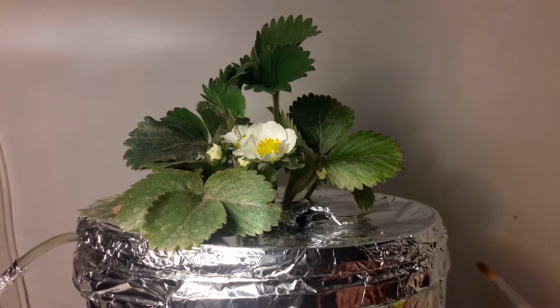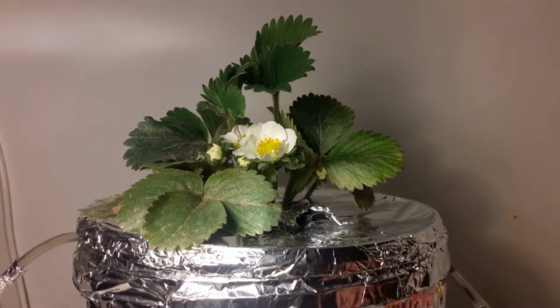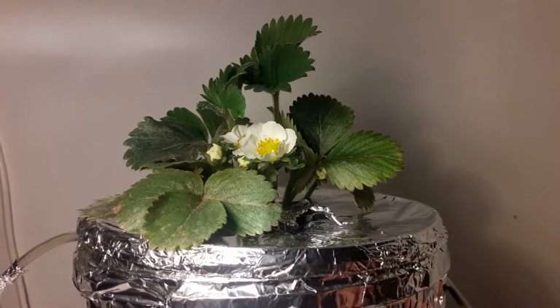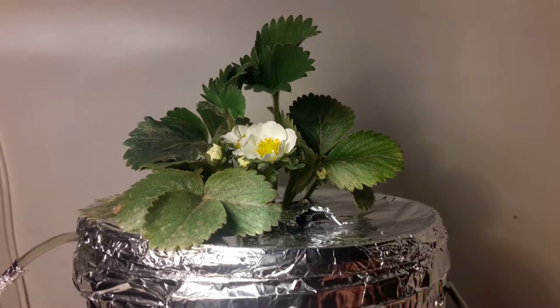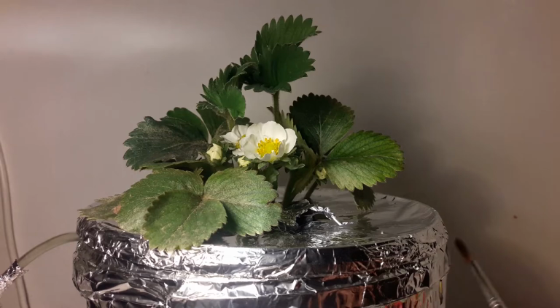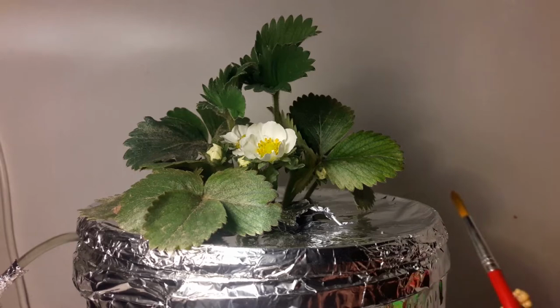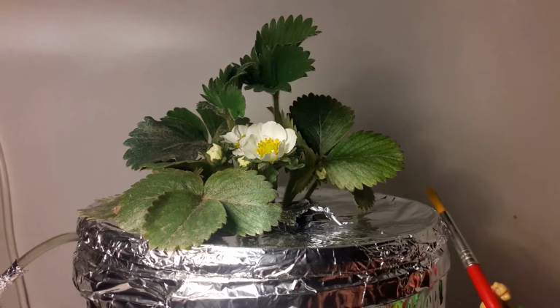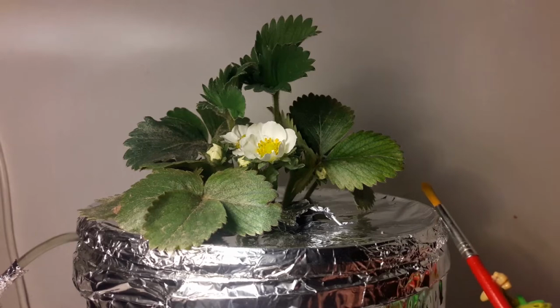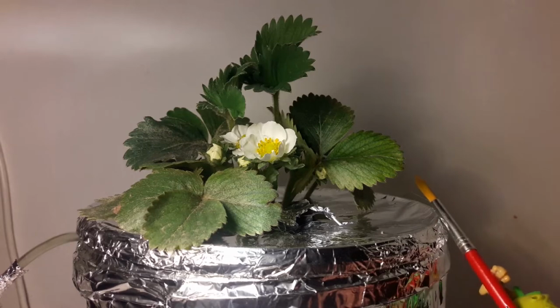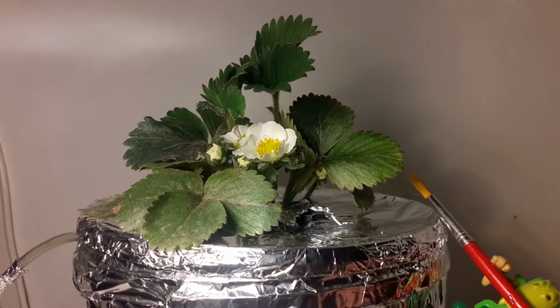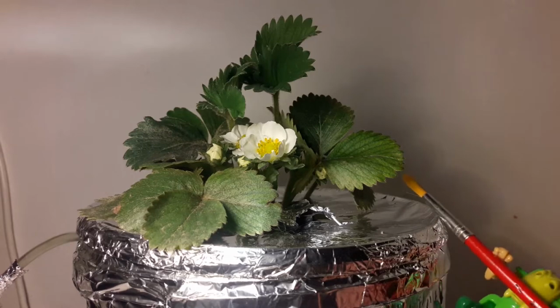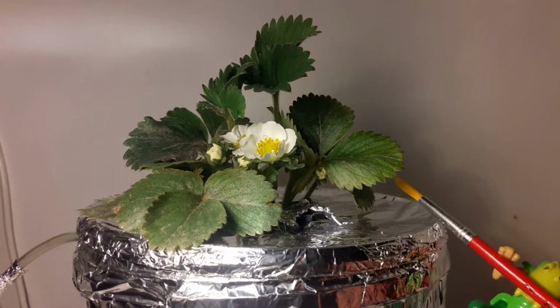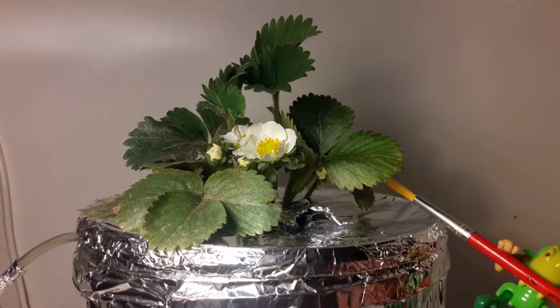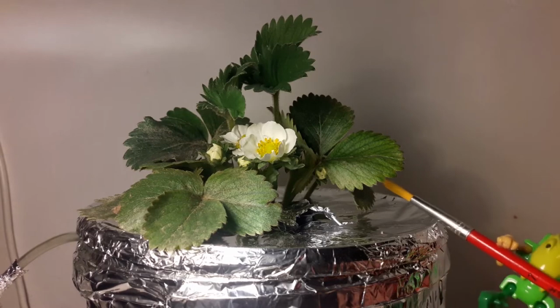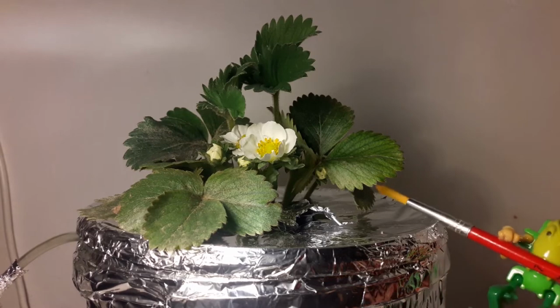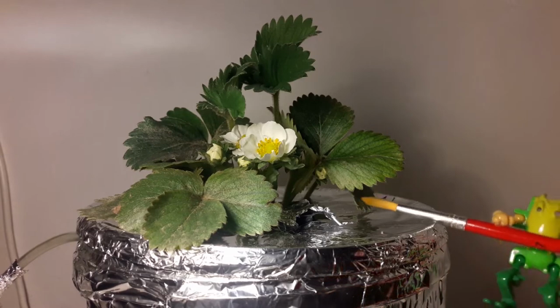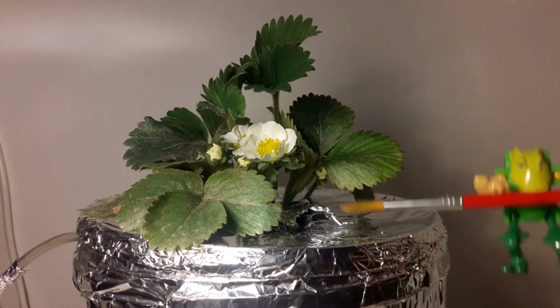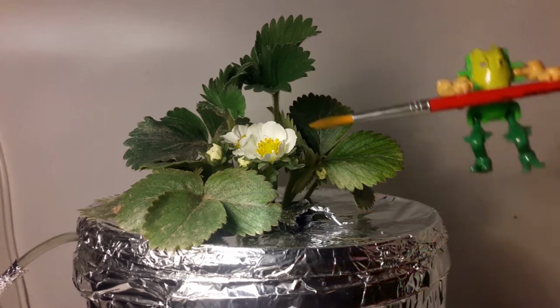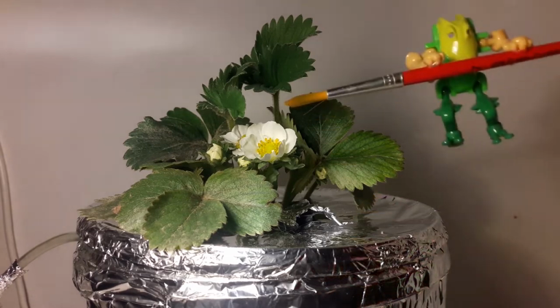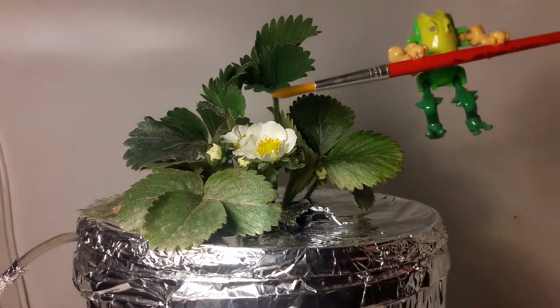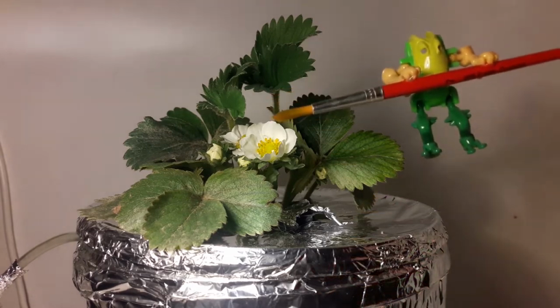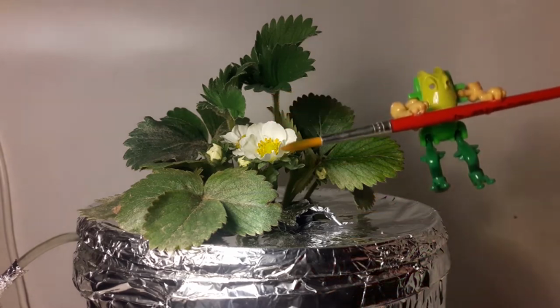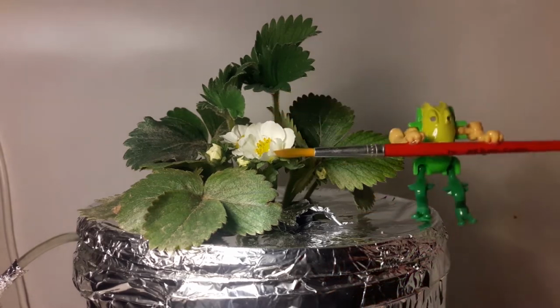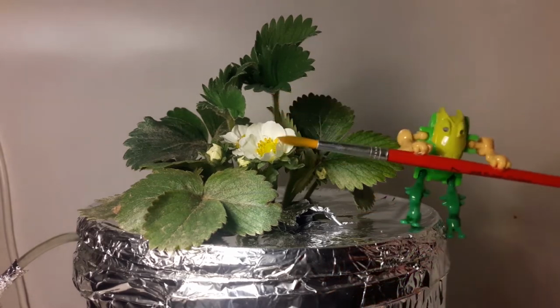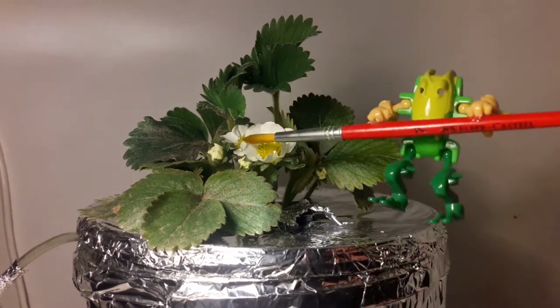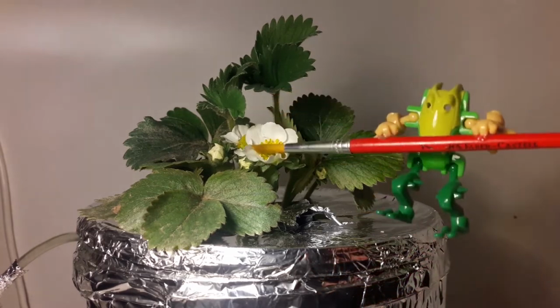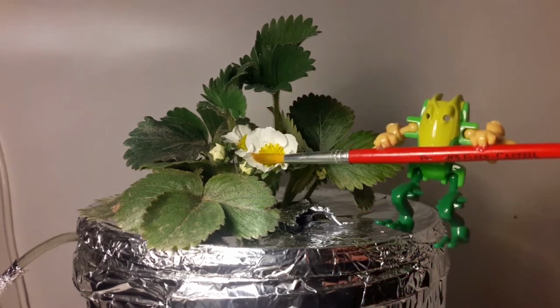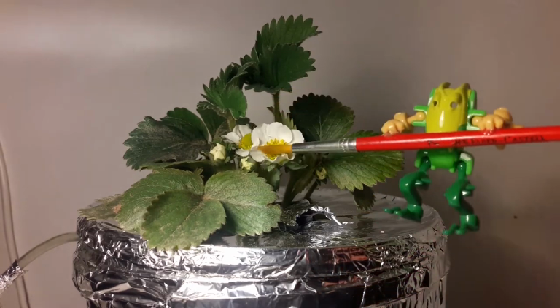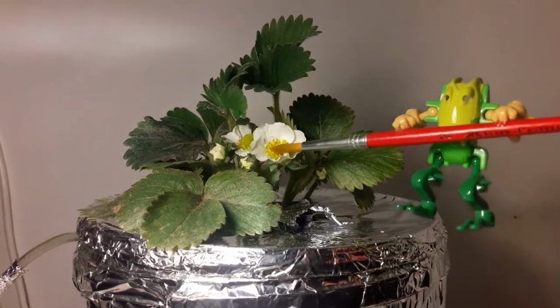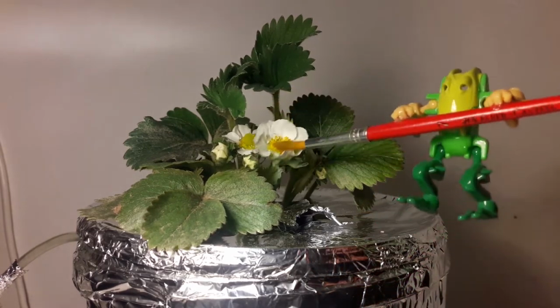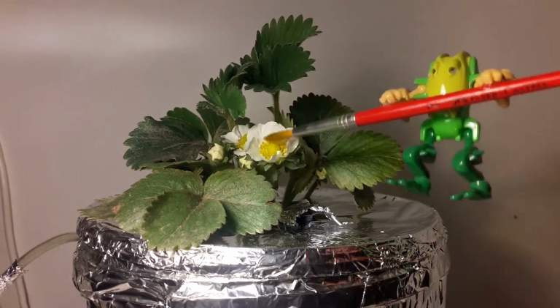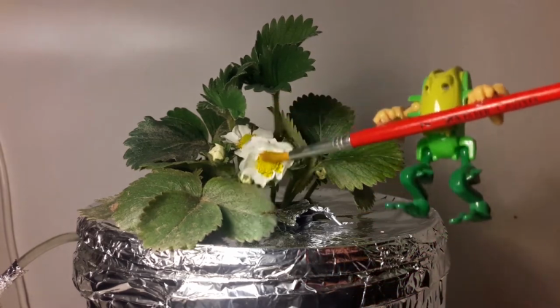Since there are no bees here, this little fella will pollinate it with a paintbrush.